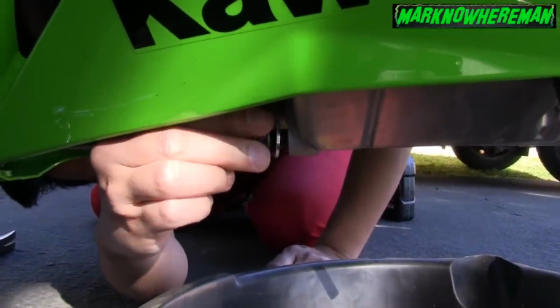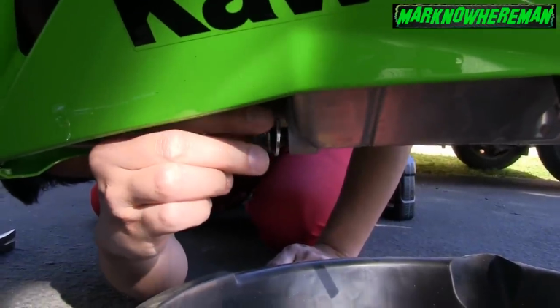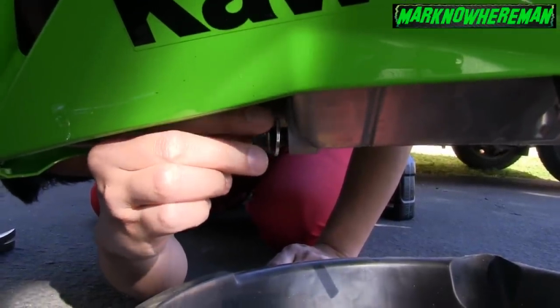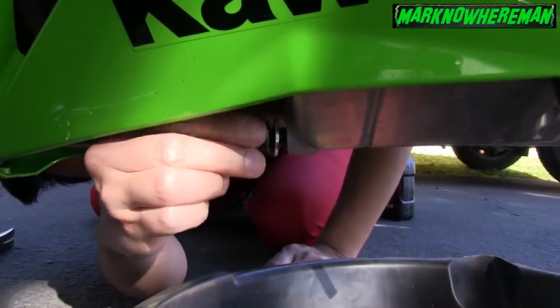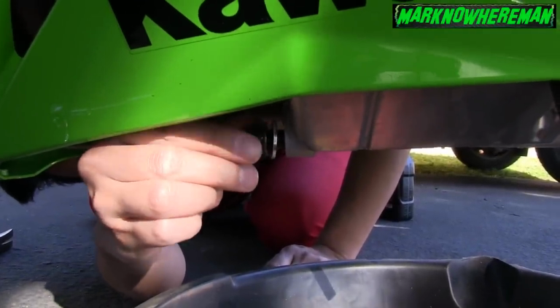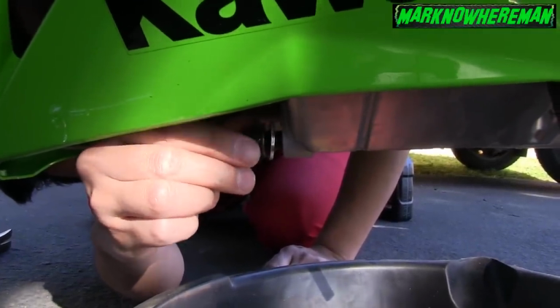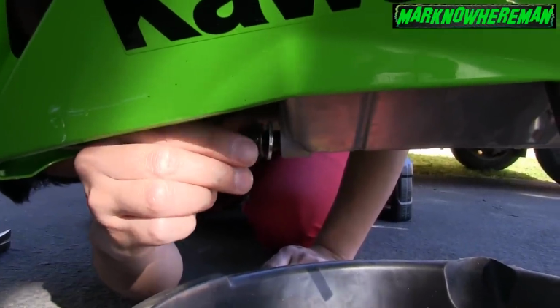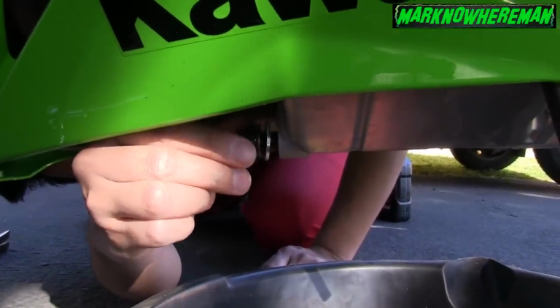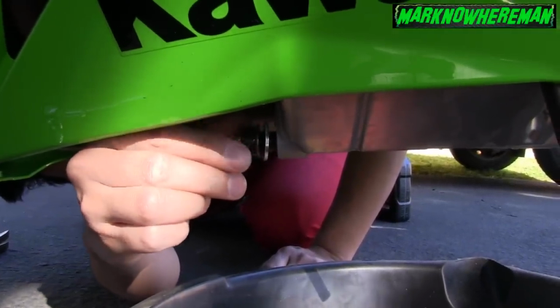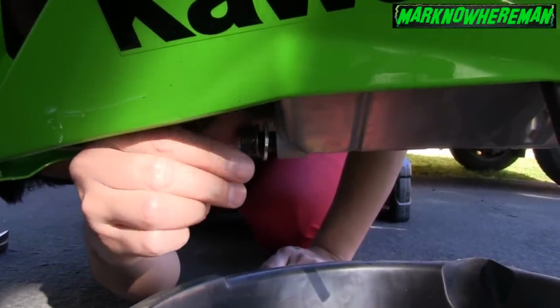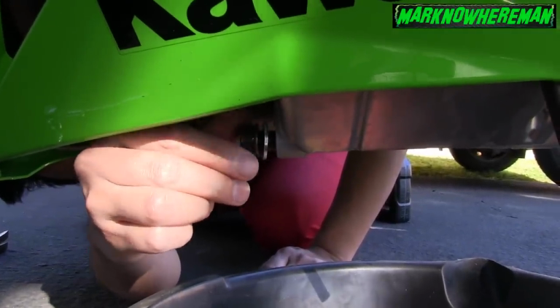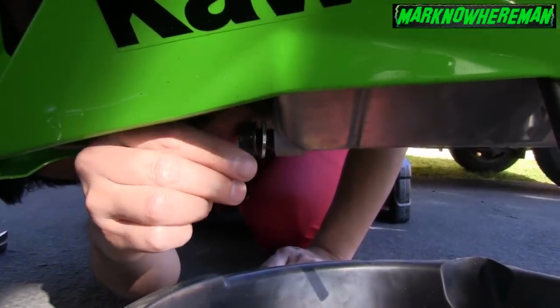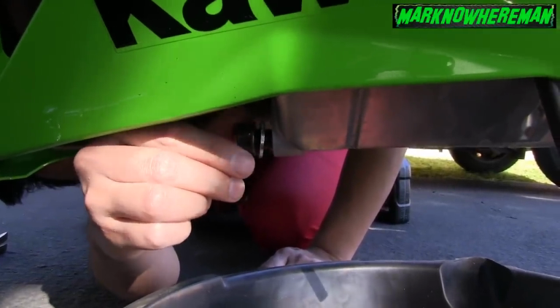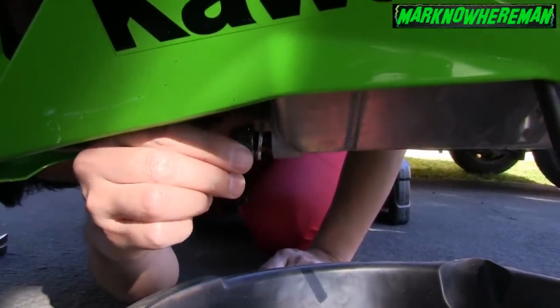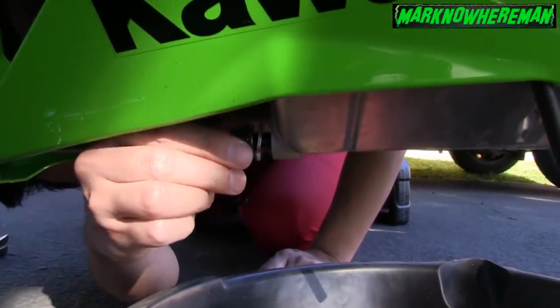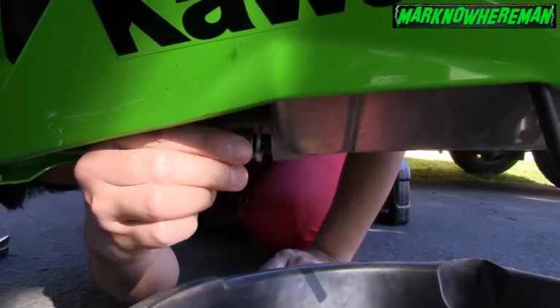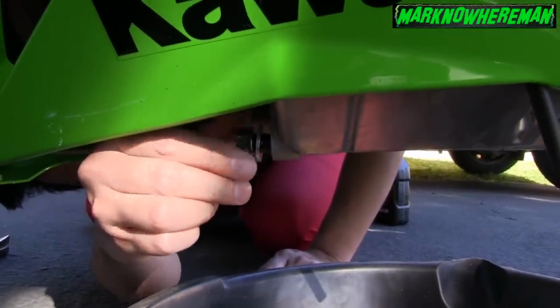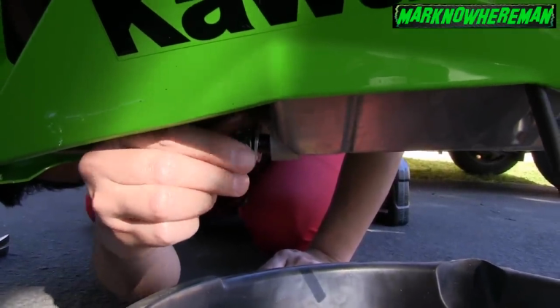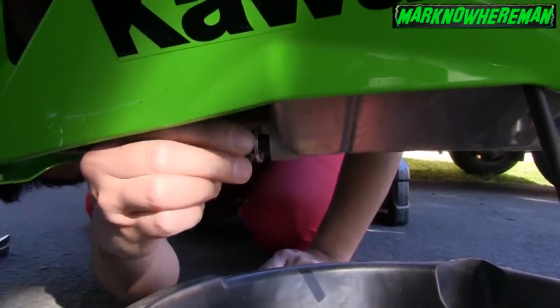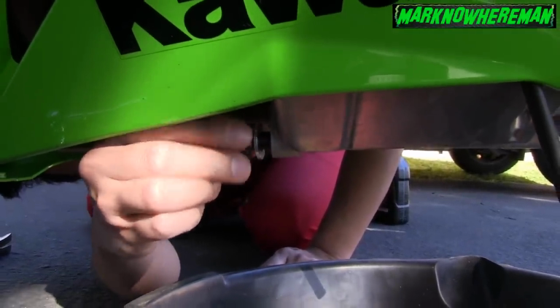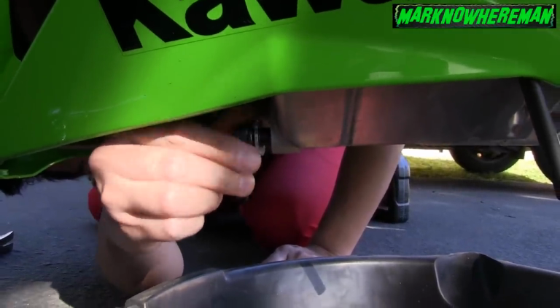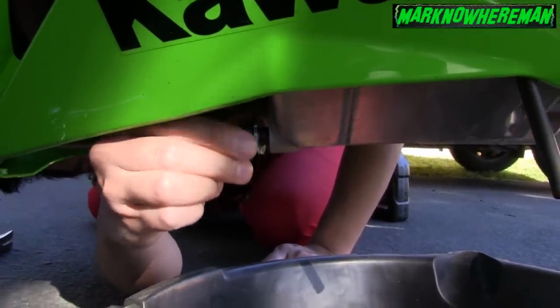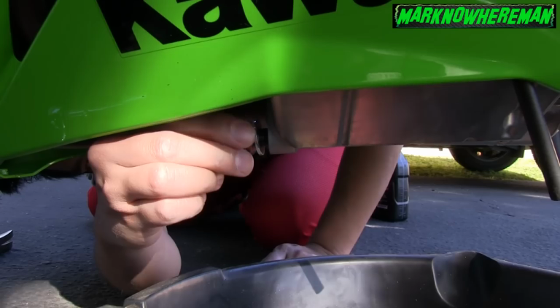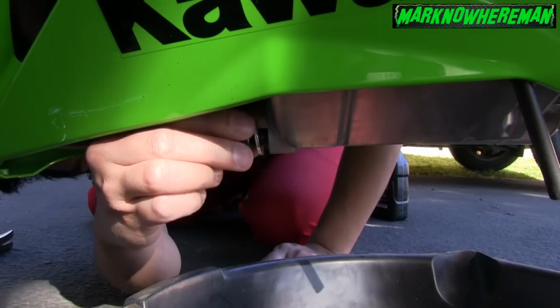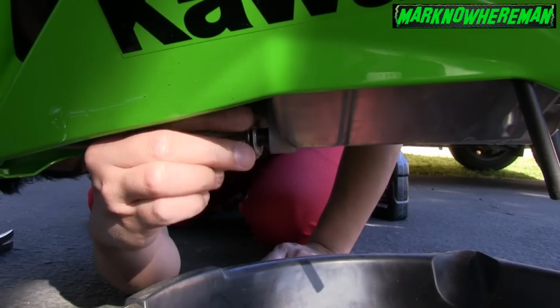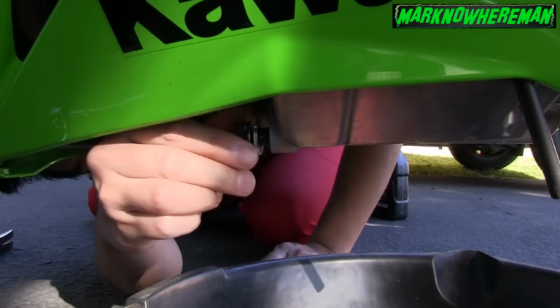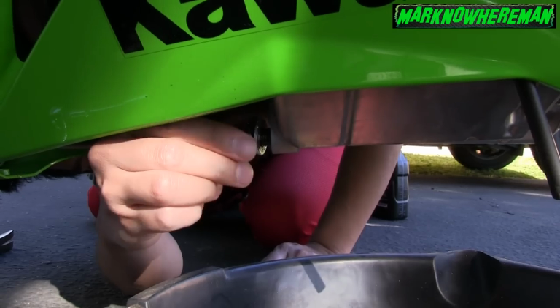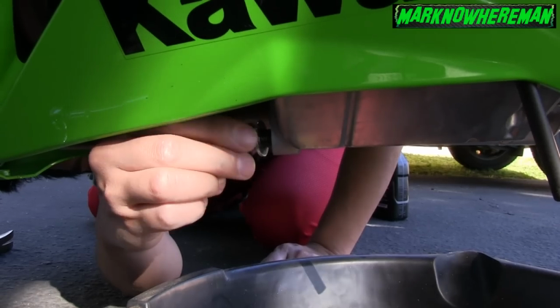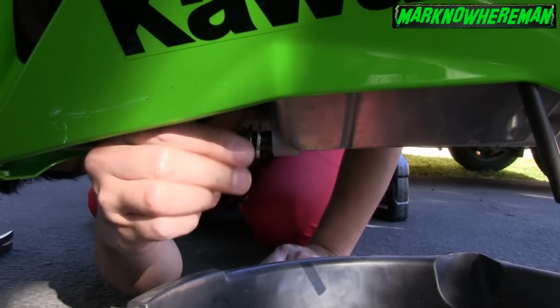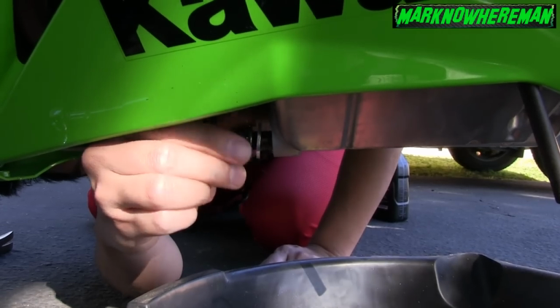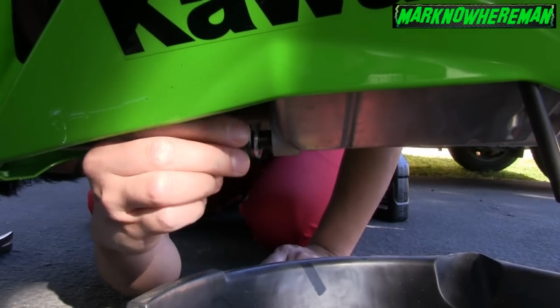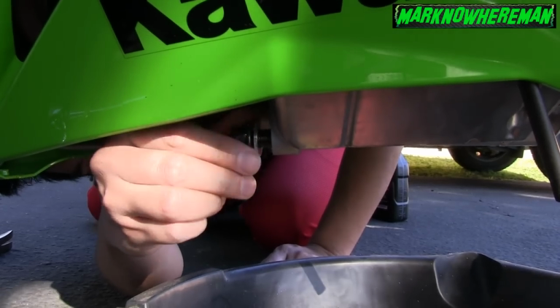Watch out for the chocolate — yummy chocolate! That's what the old oil looks like draining out.